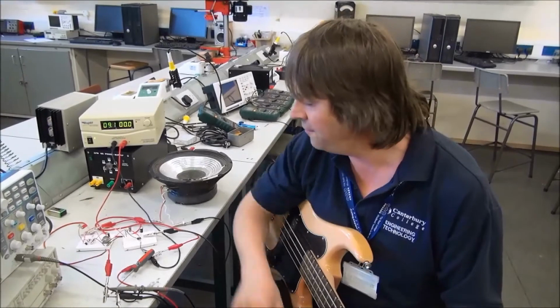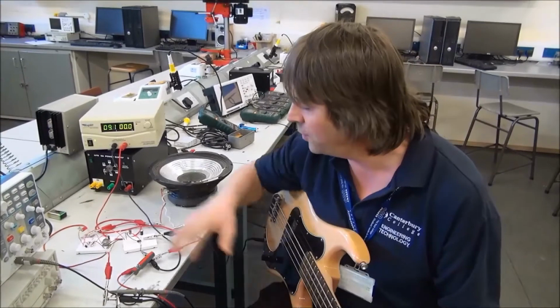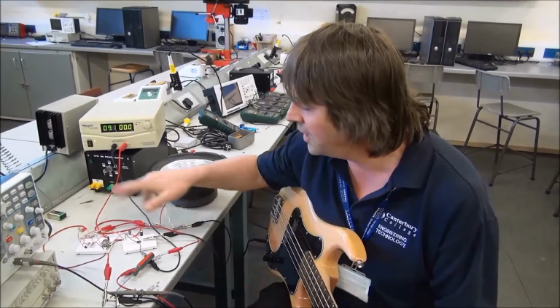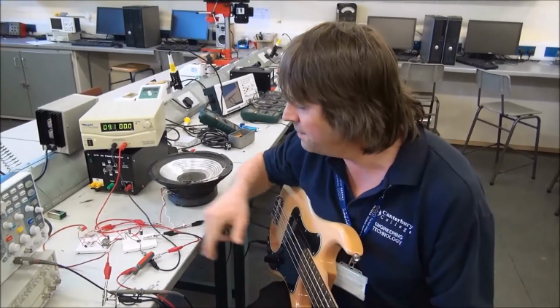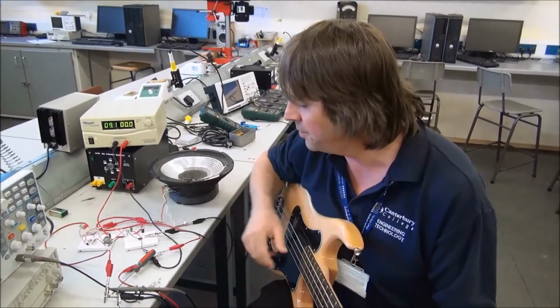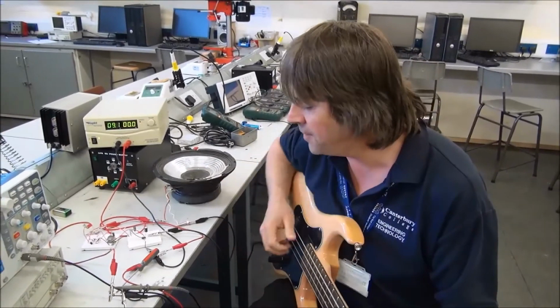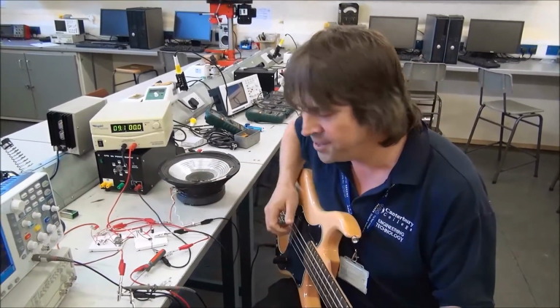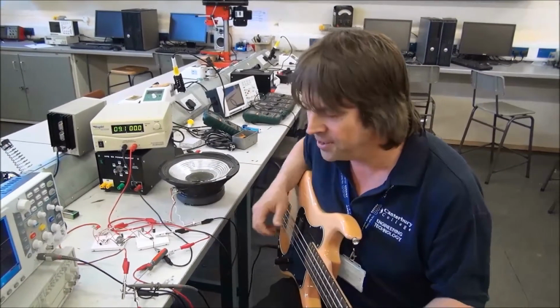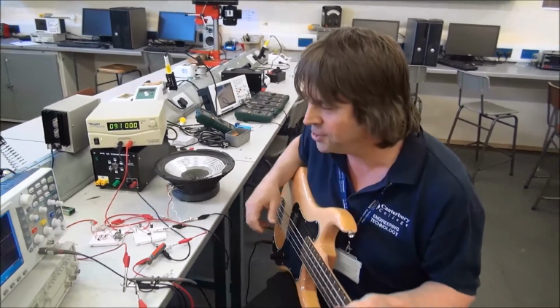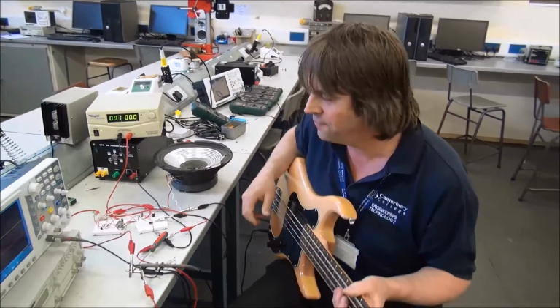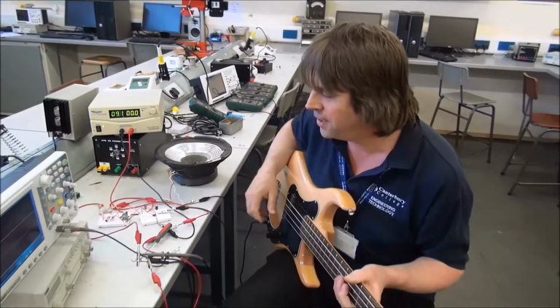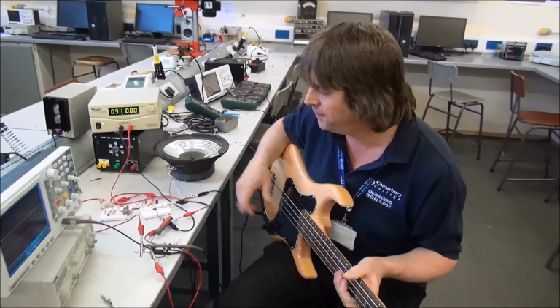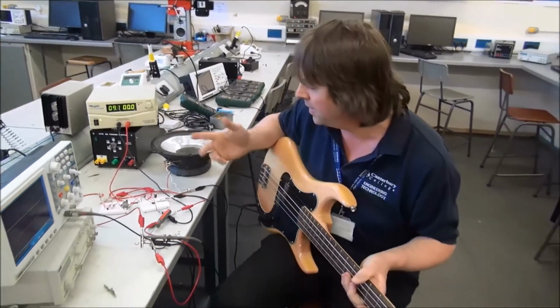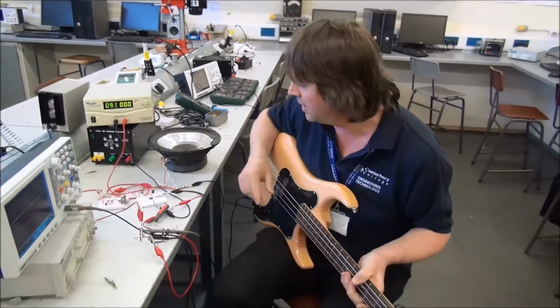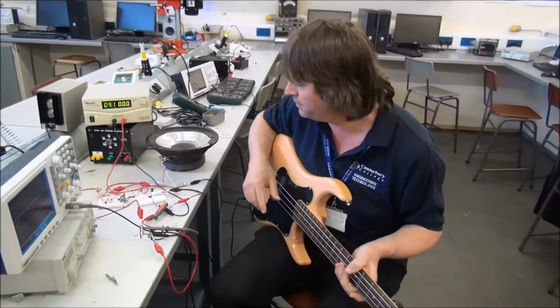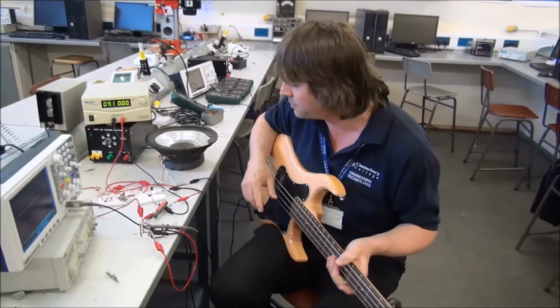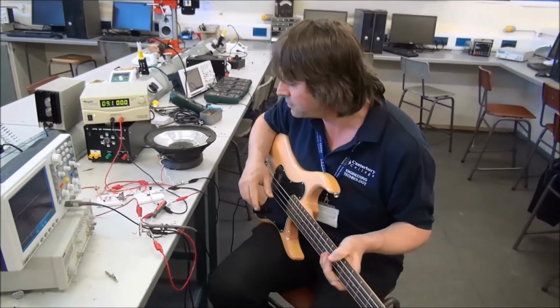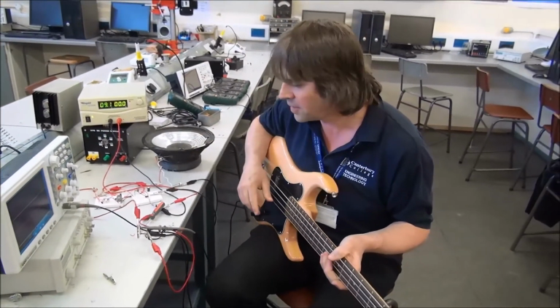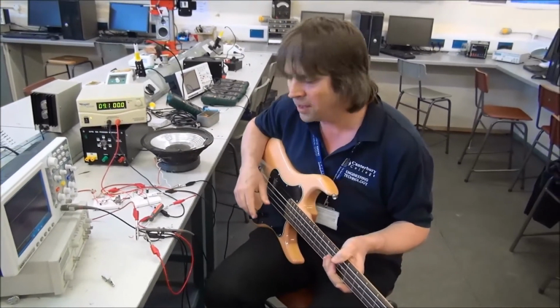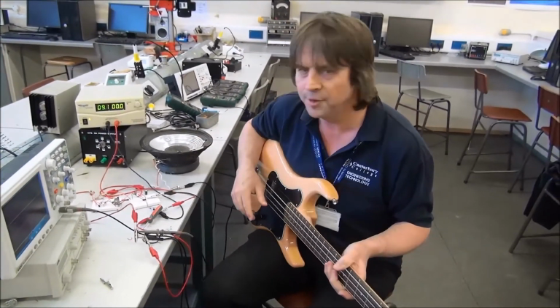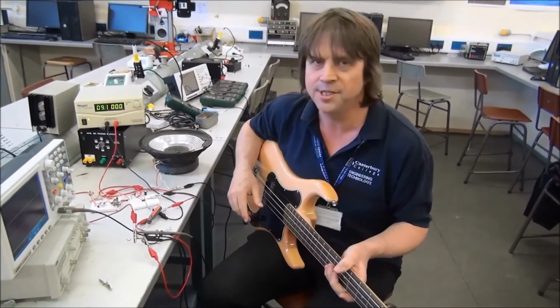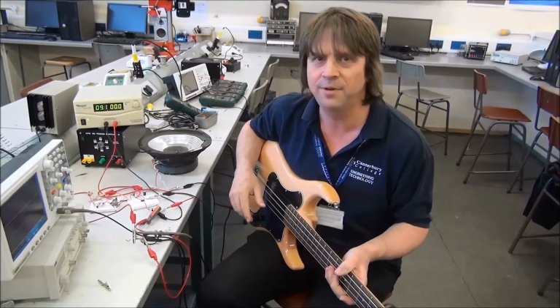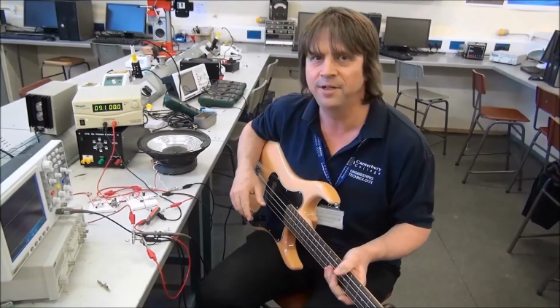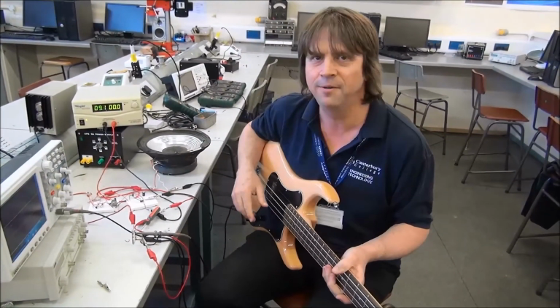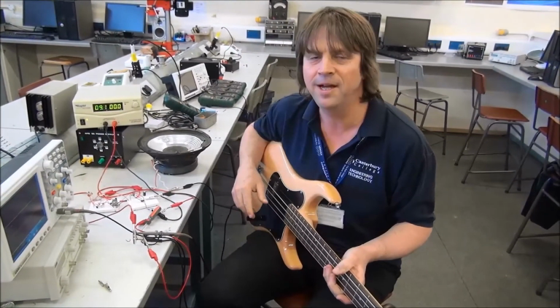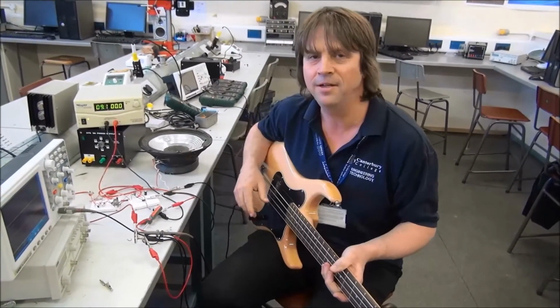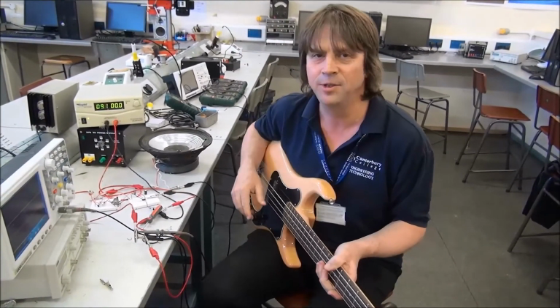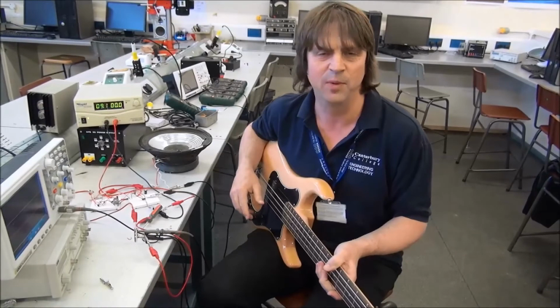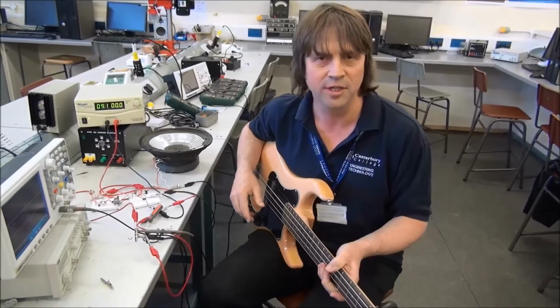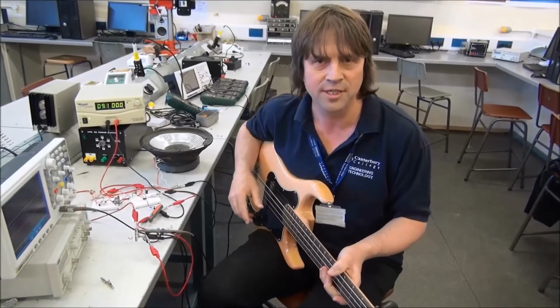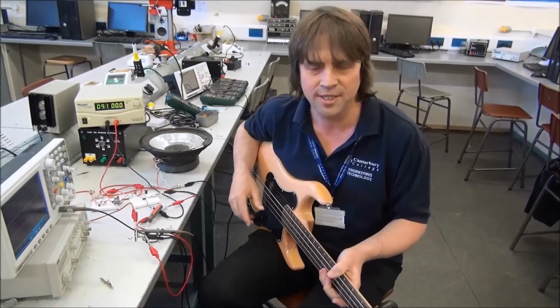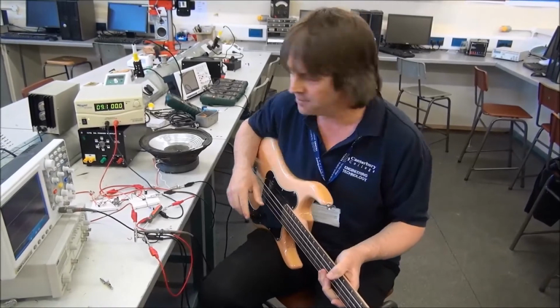If you want to know how to build this, it's good fun. I'll do a separate video on that.